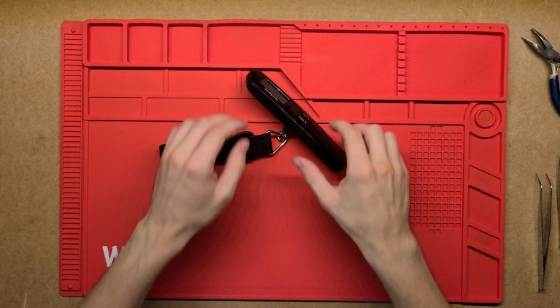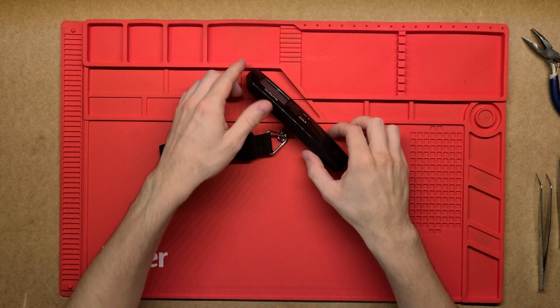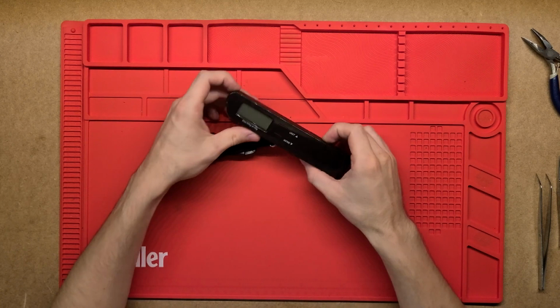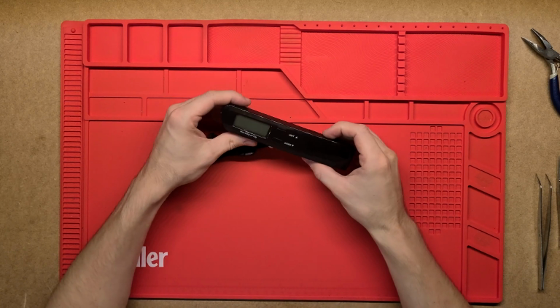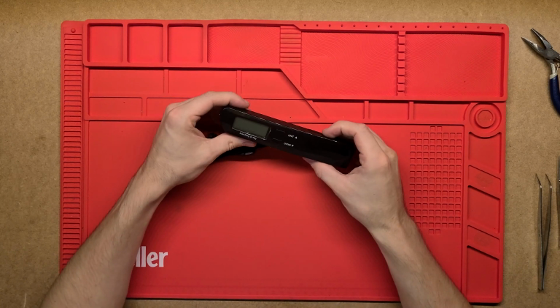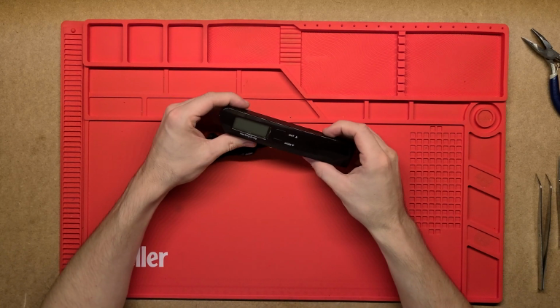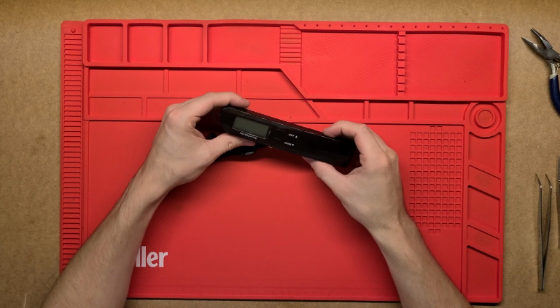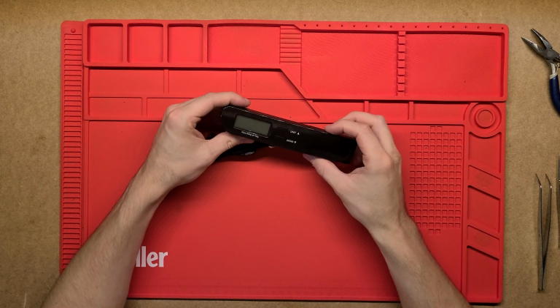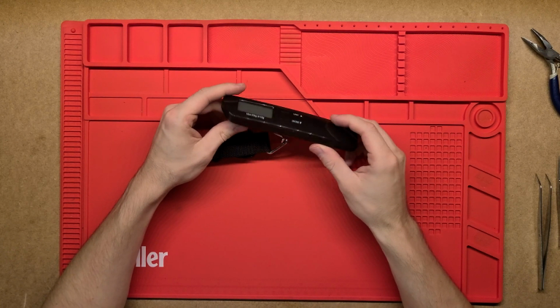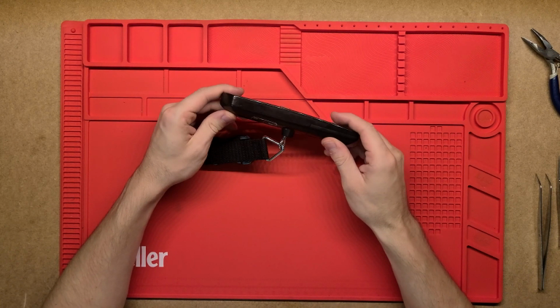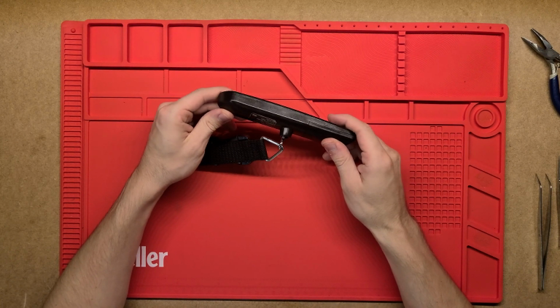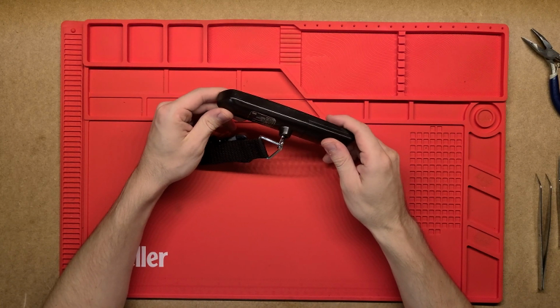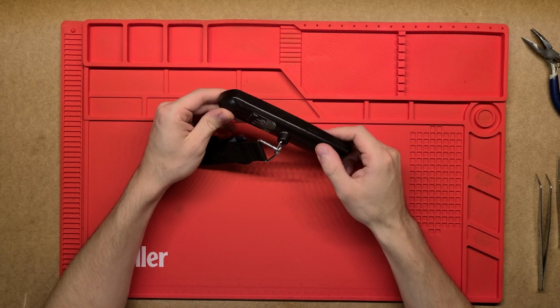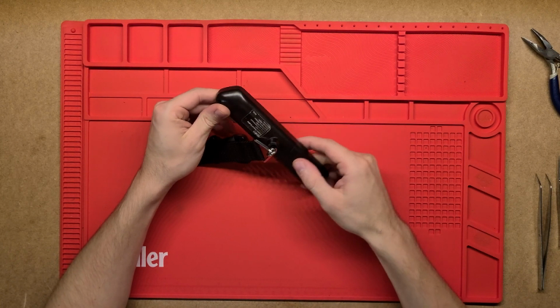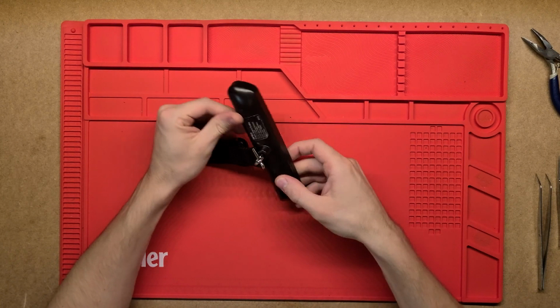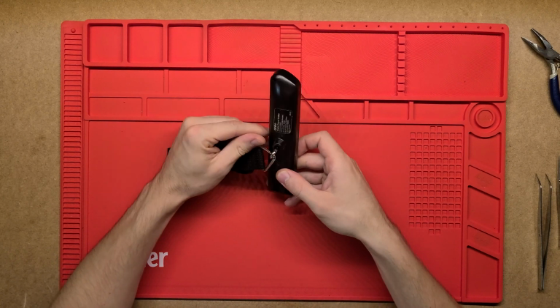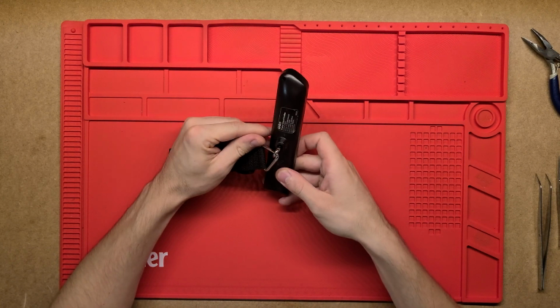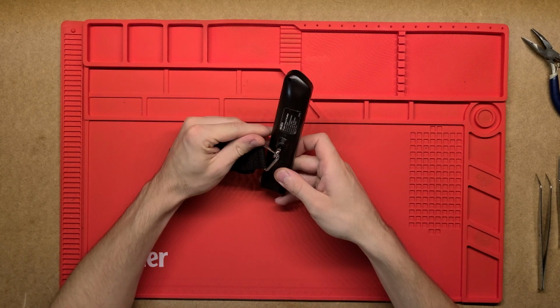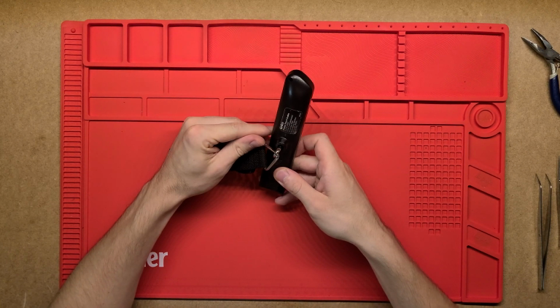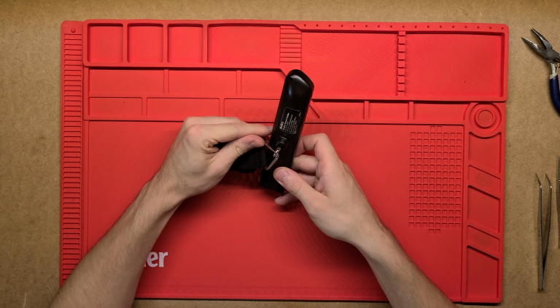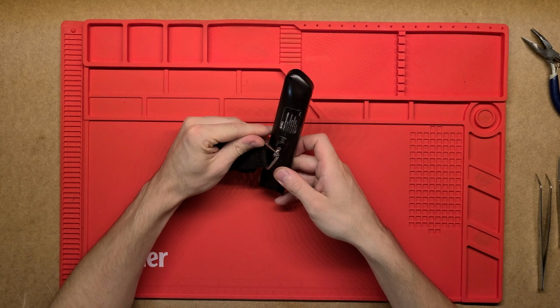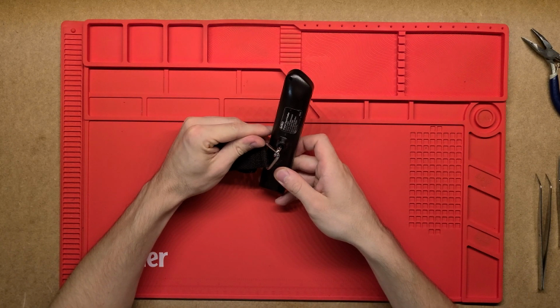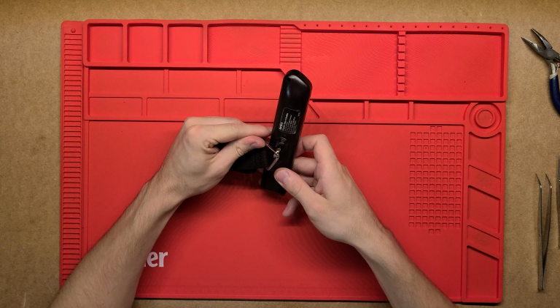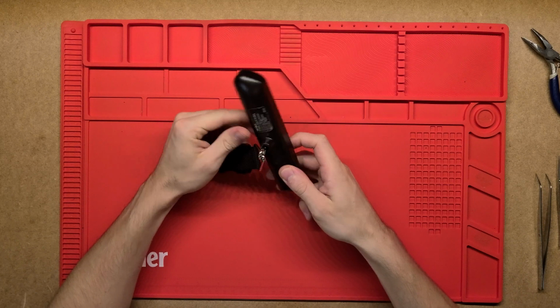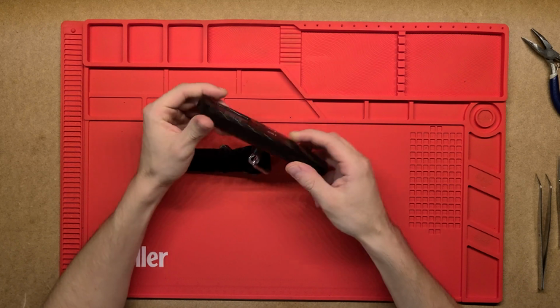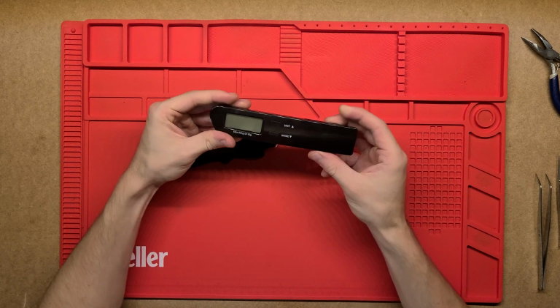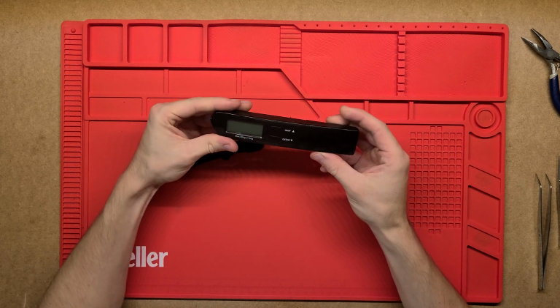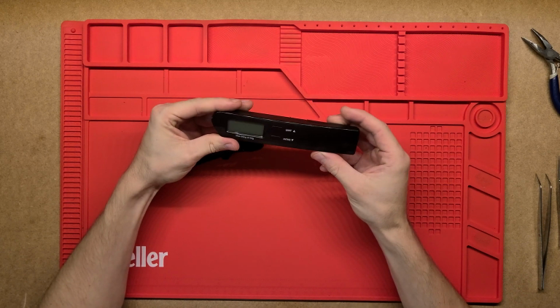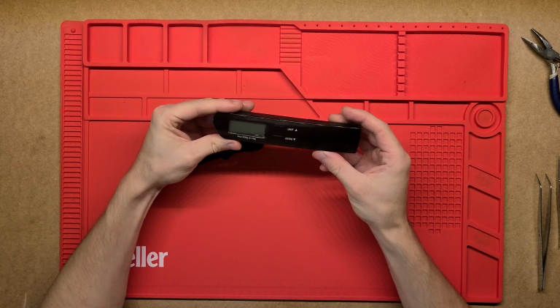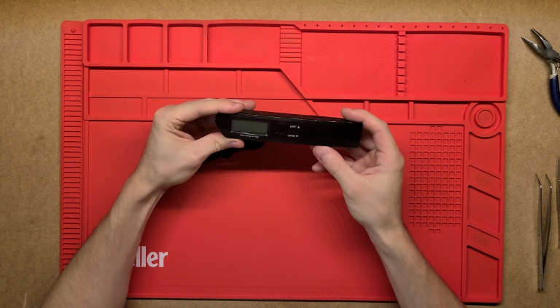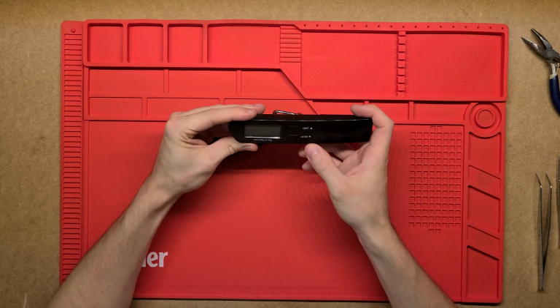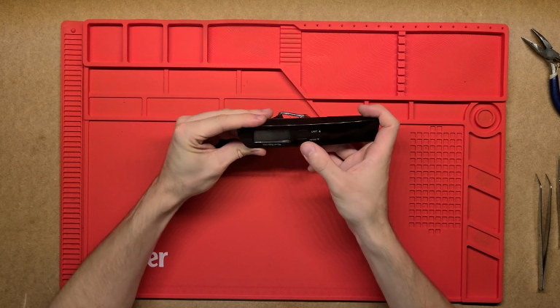G'day, thanks for tuning in. Today we're going to have a look at what's inside this digital travel scales and how this works.